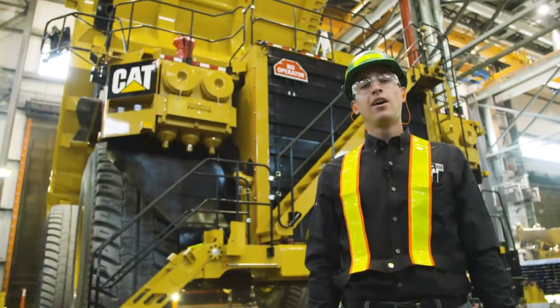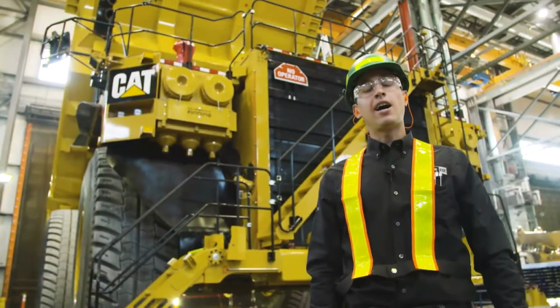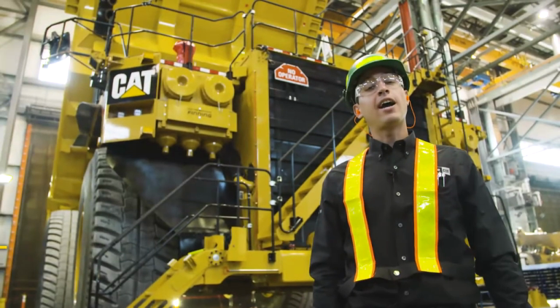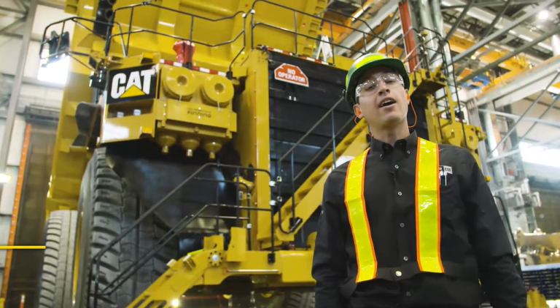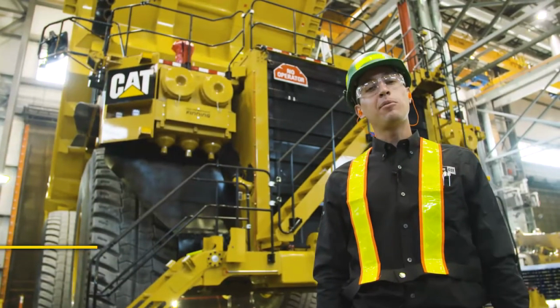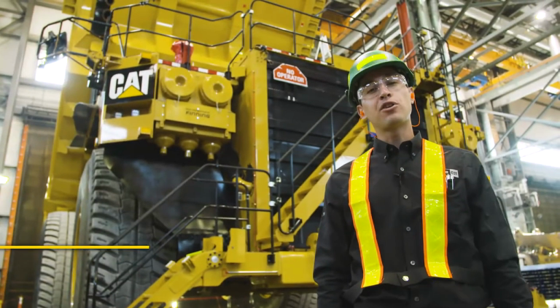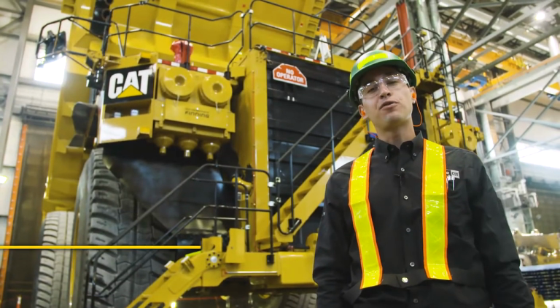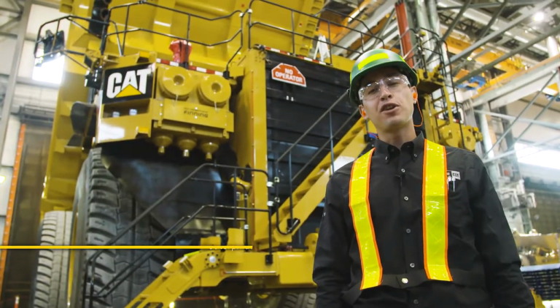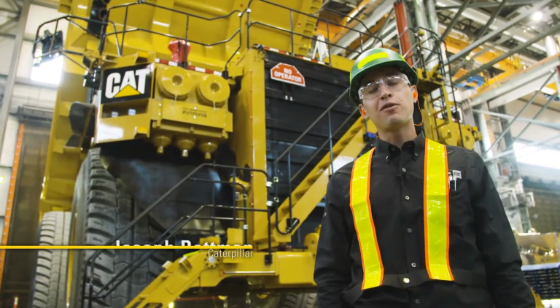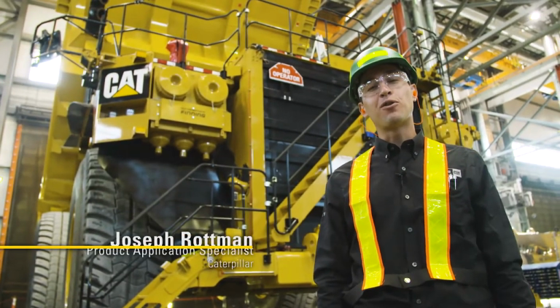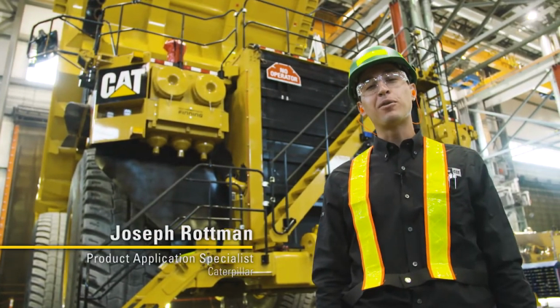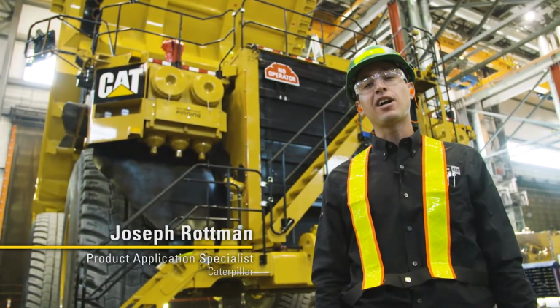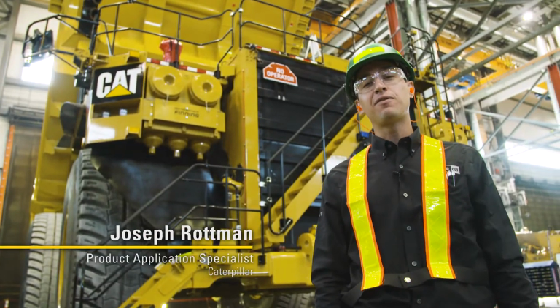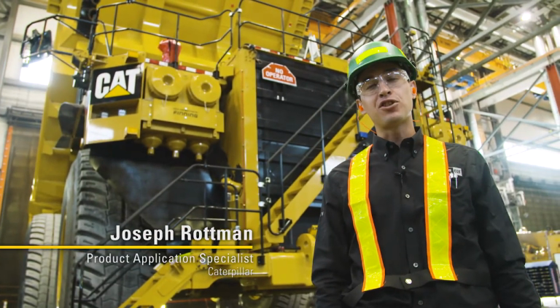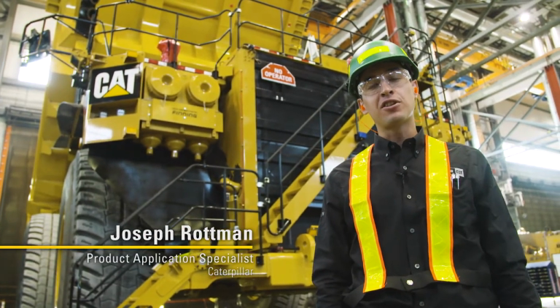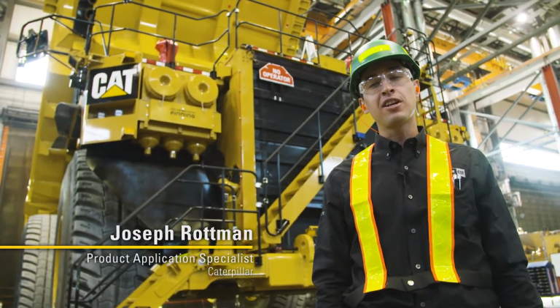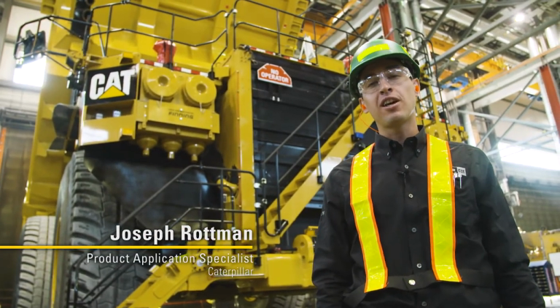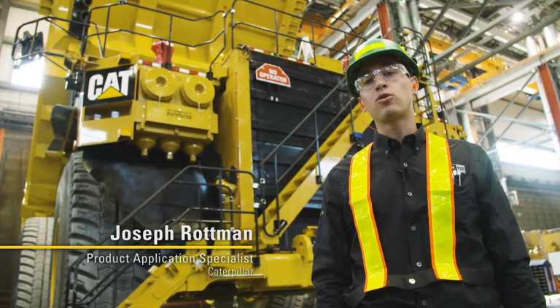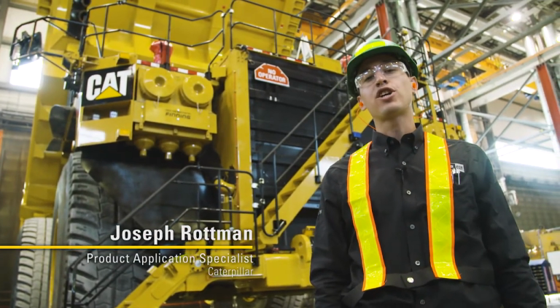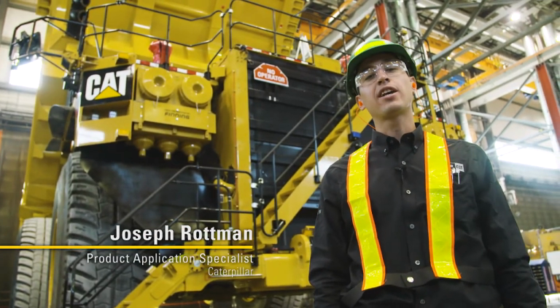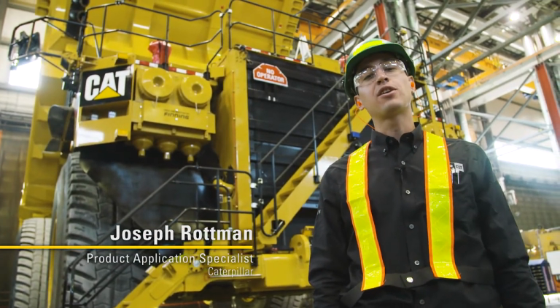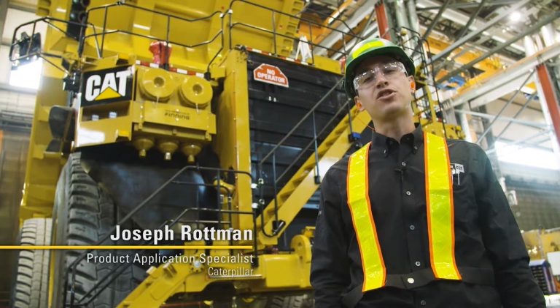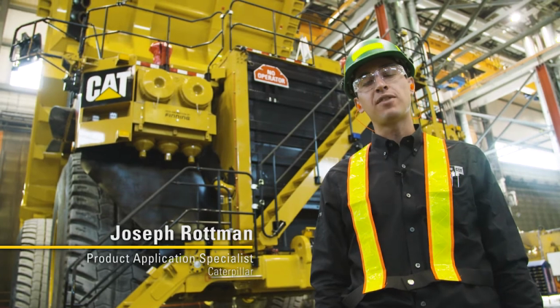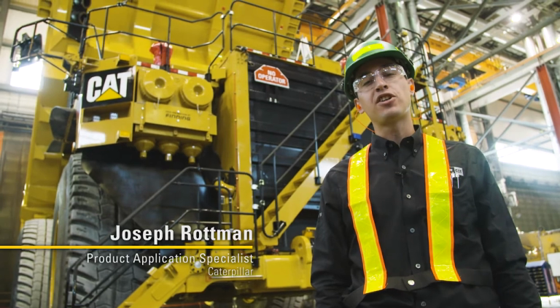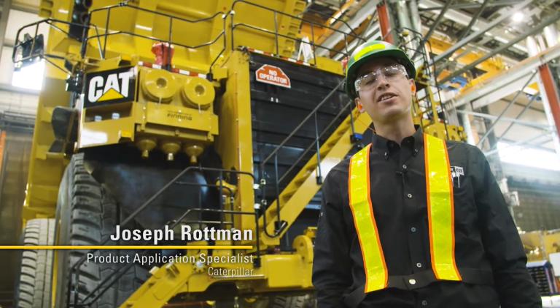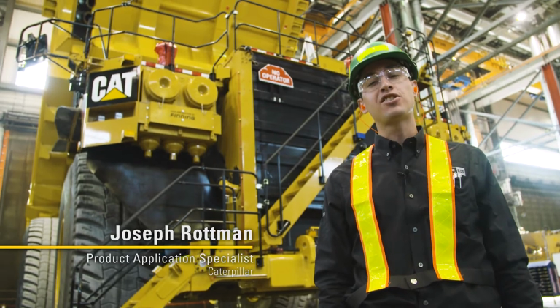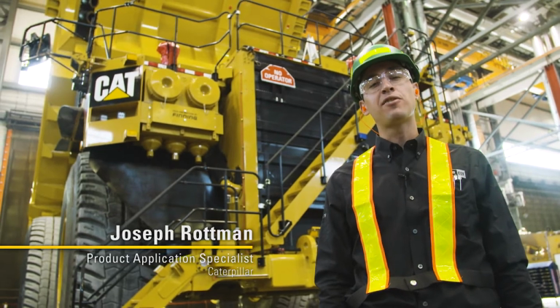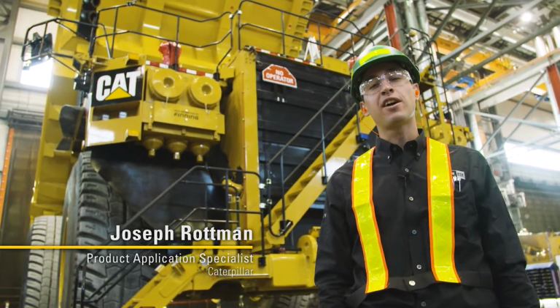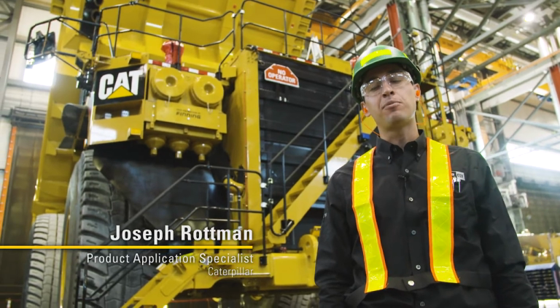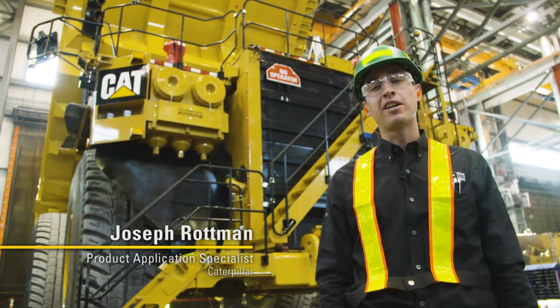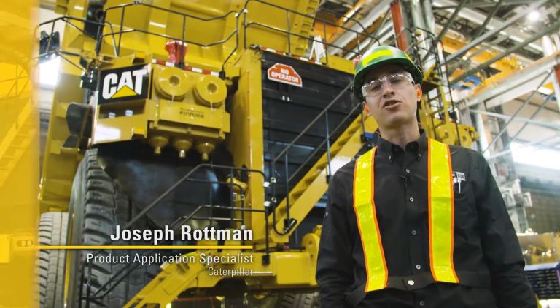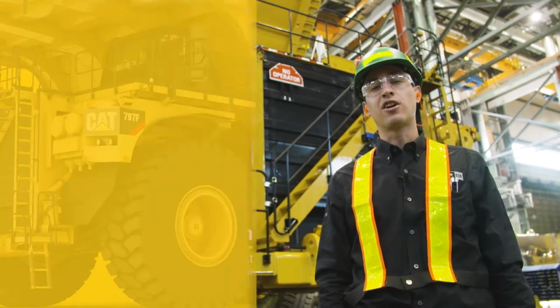Hi, I'm here at the Finning Fort McKay facility and we're checking out the 797F mining truck.